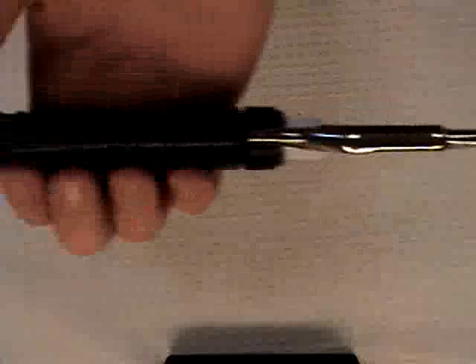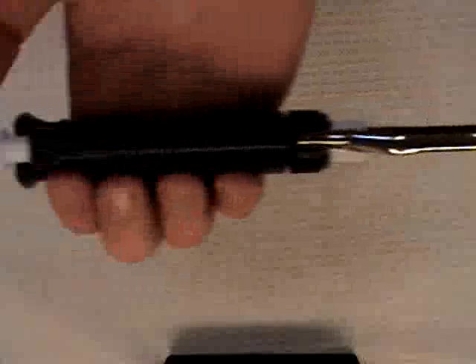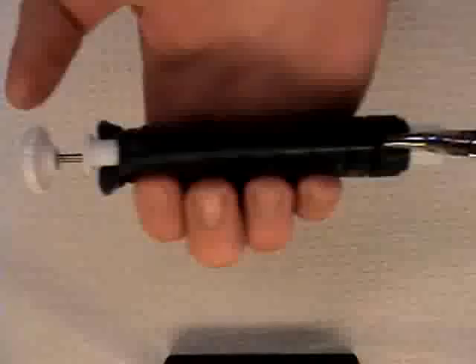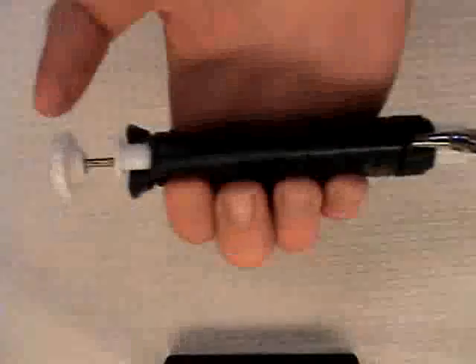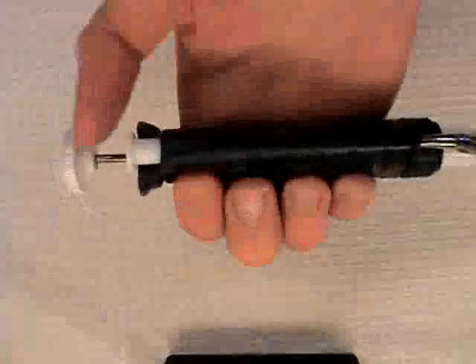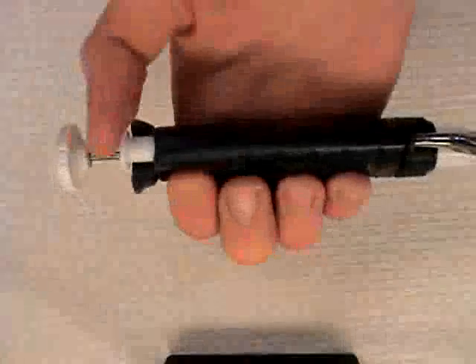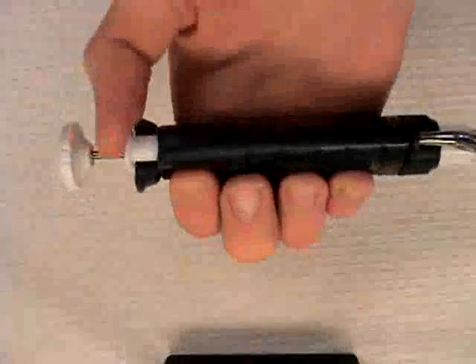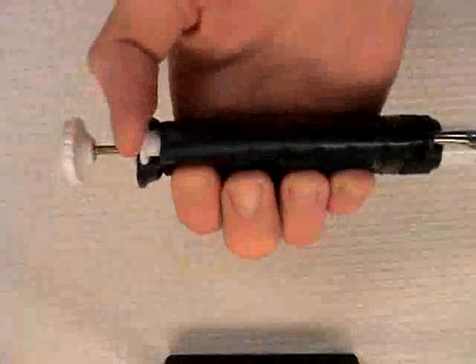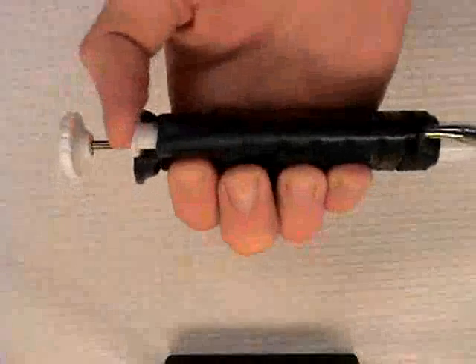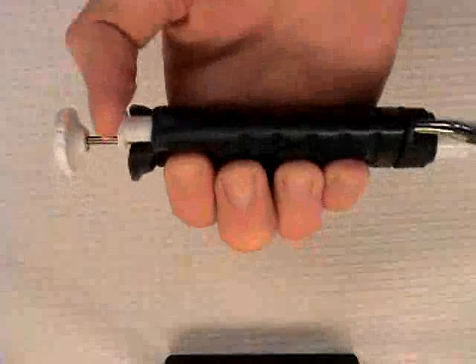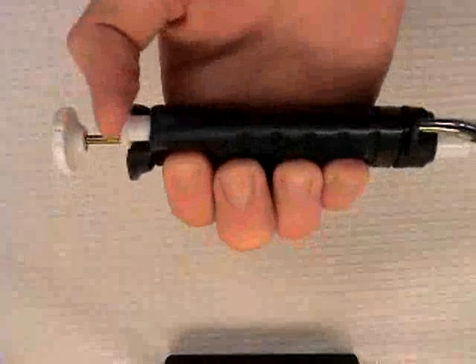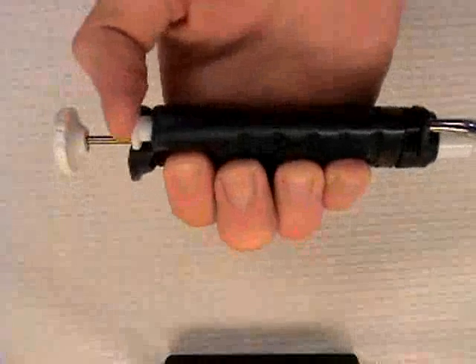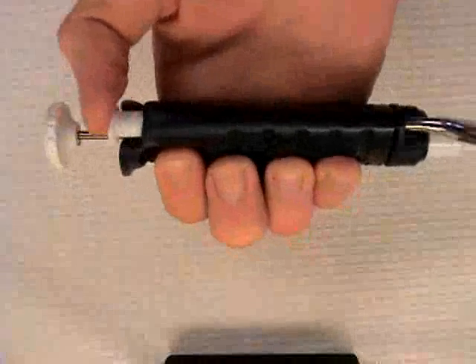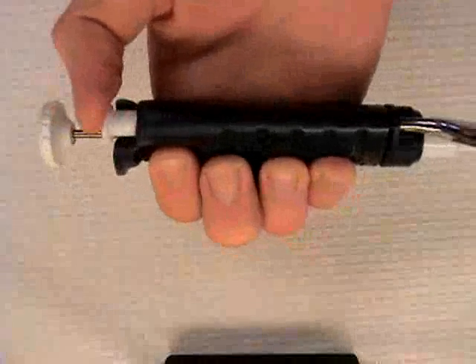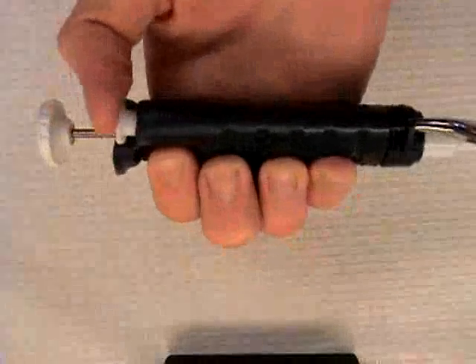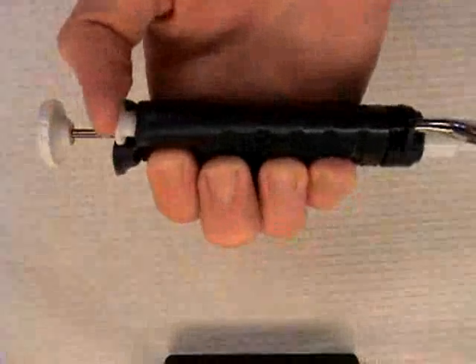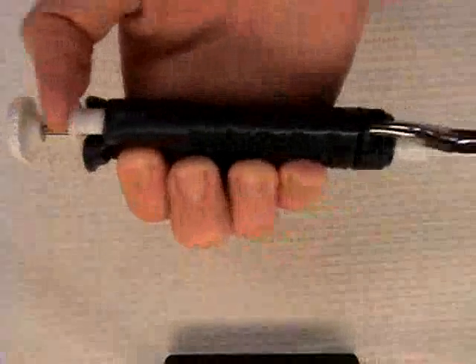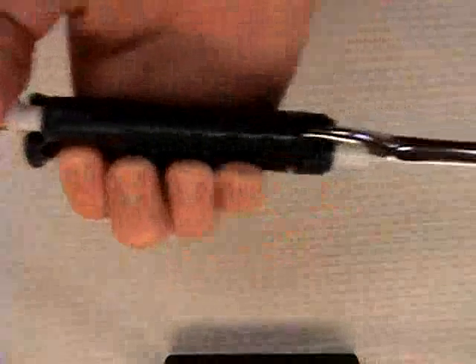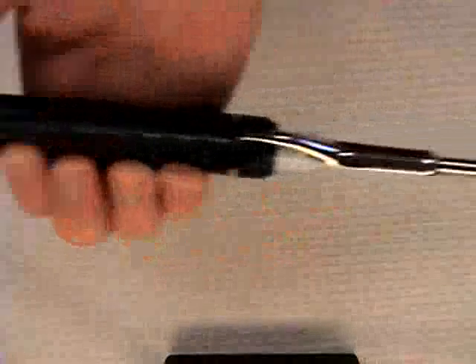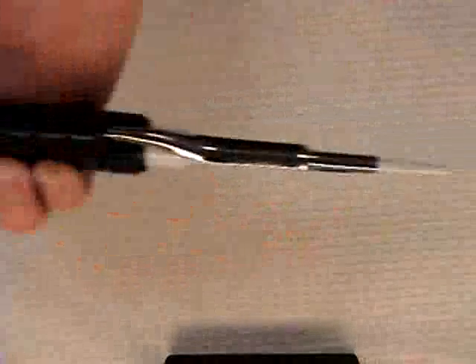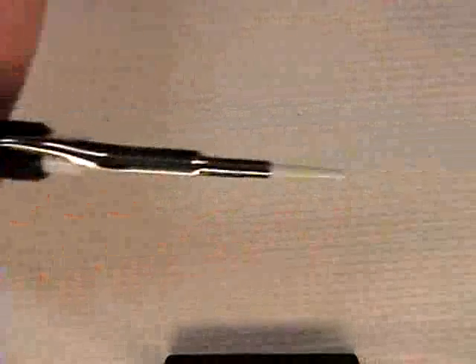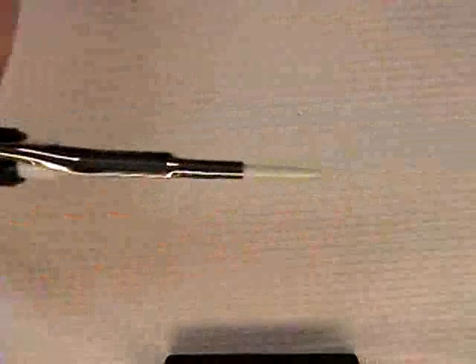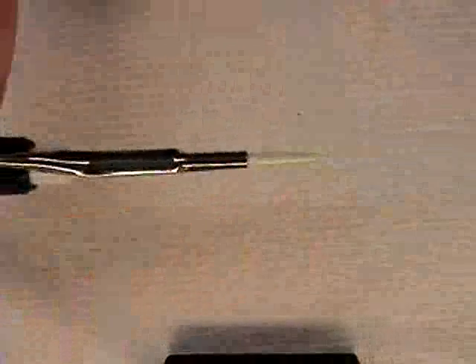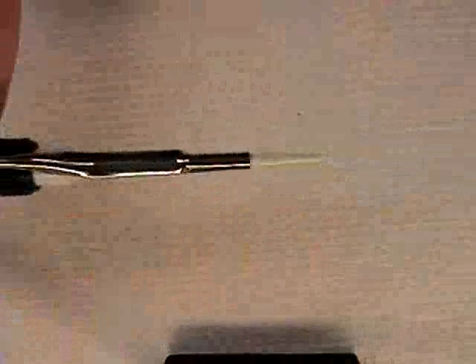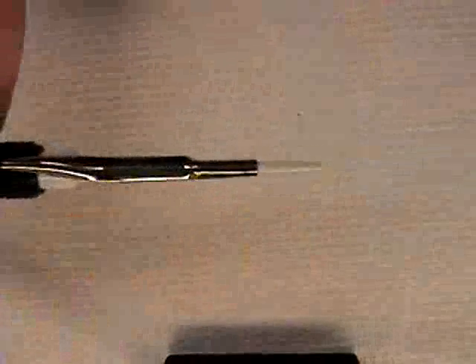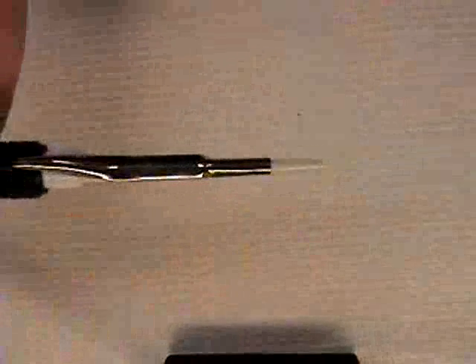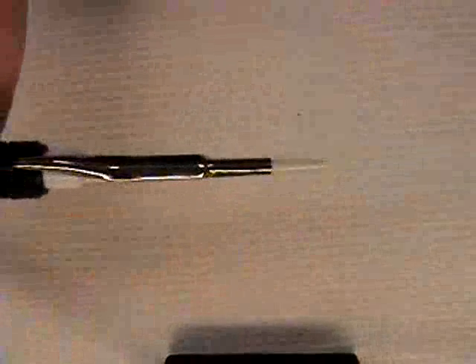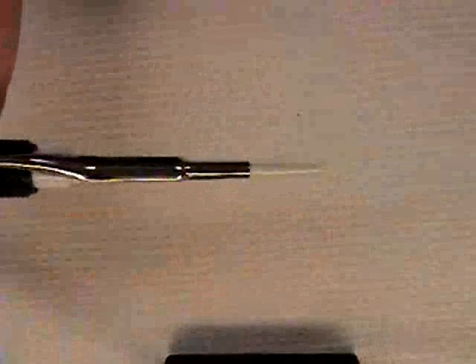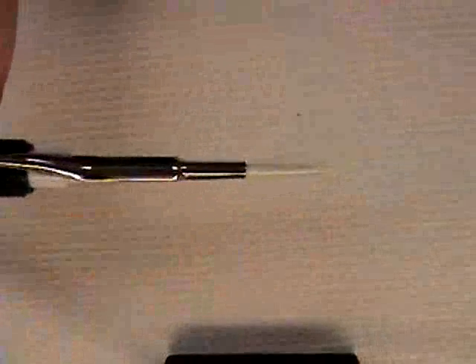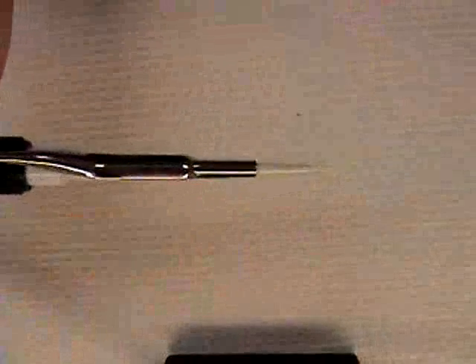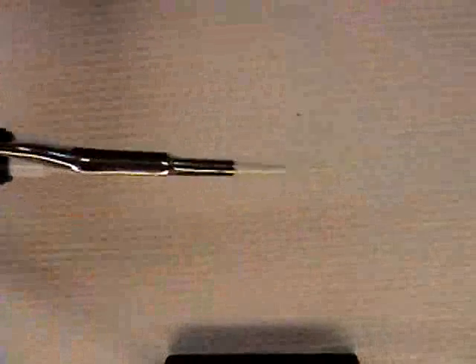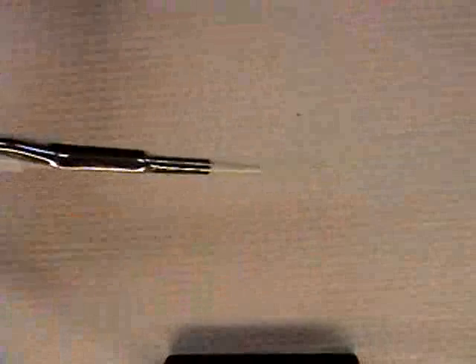To eject the tip, firmly press the small button of the pipette. The tip will be ejected like so.